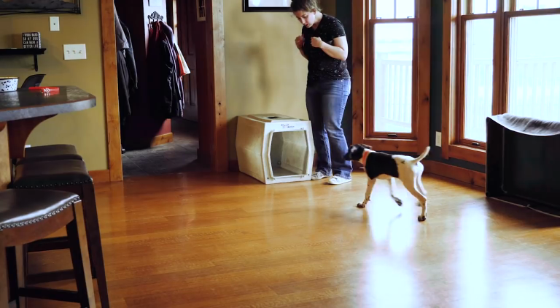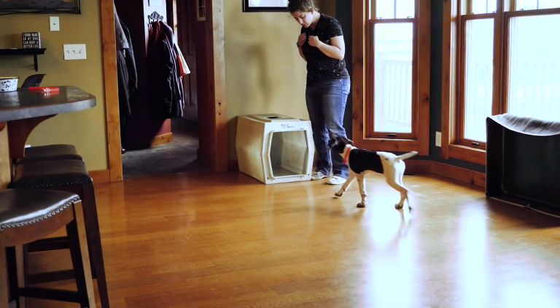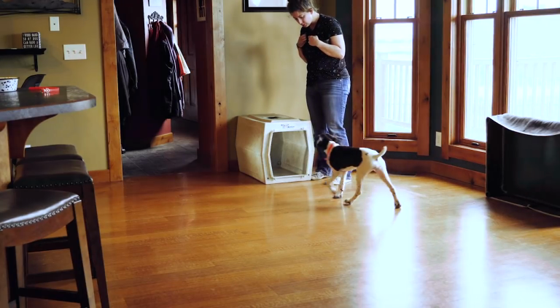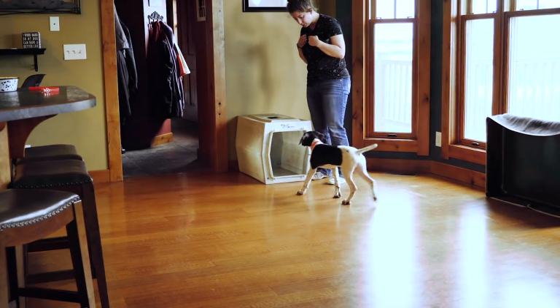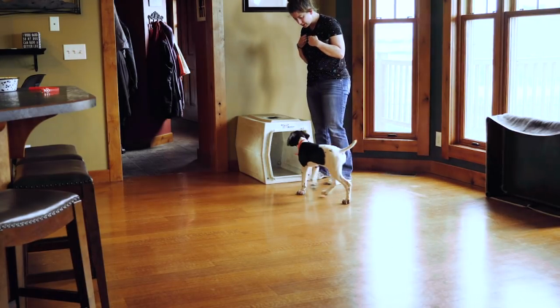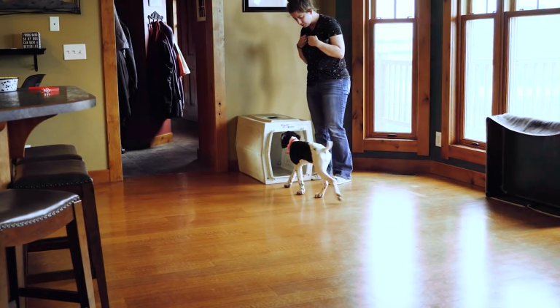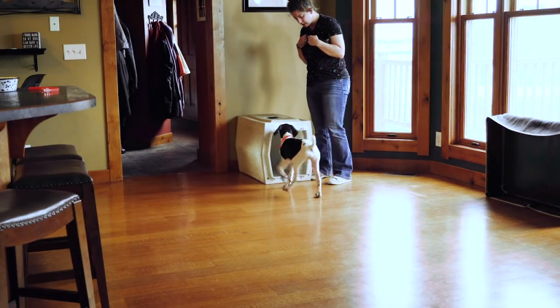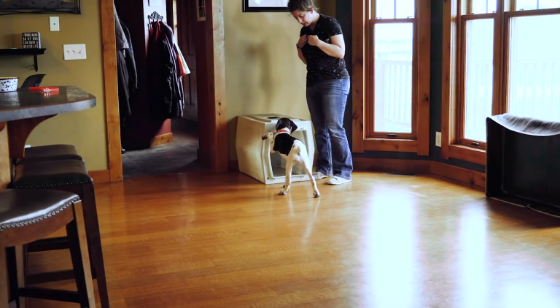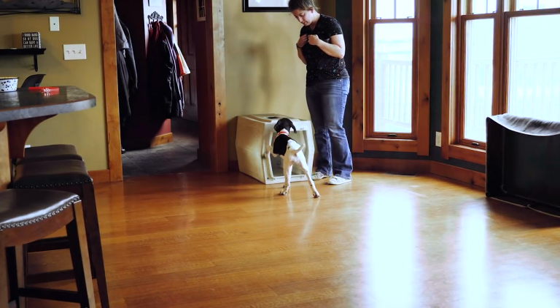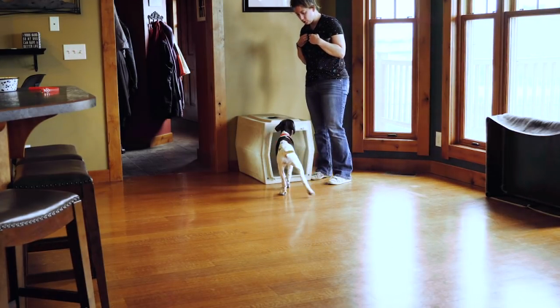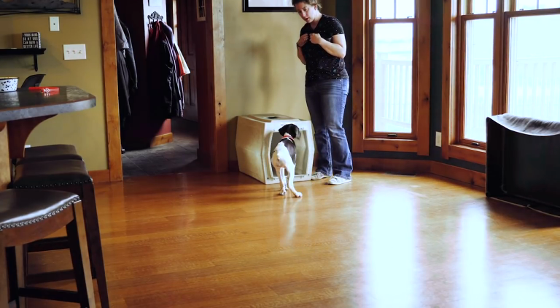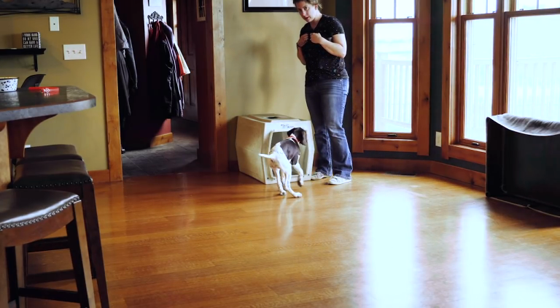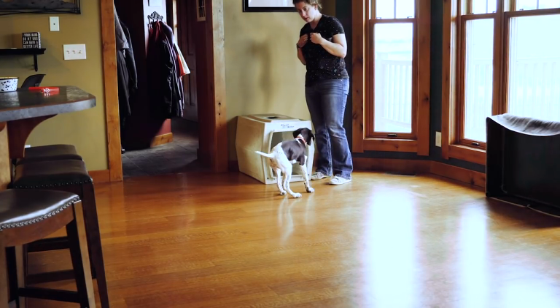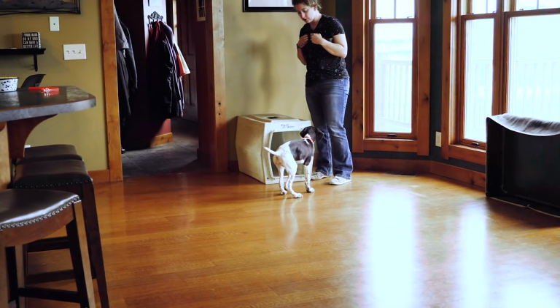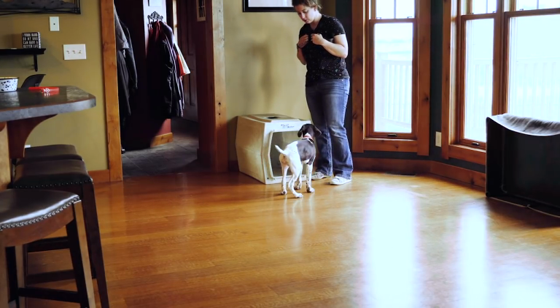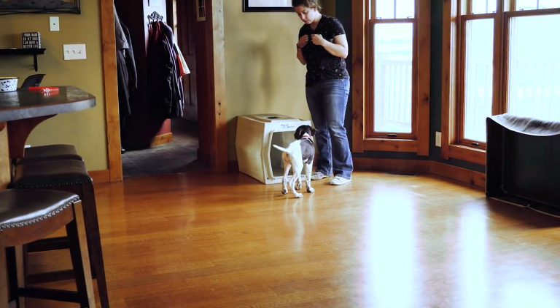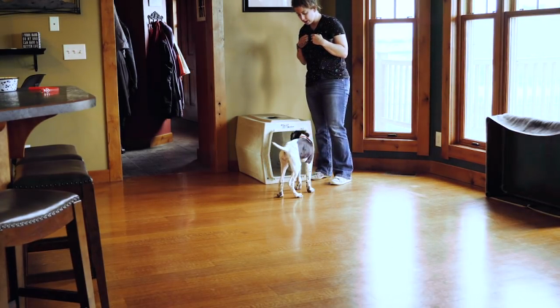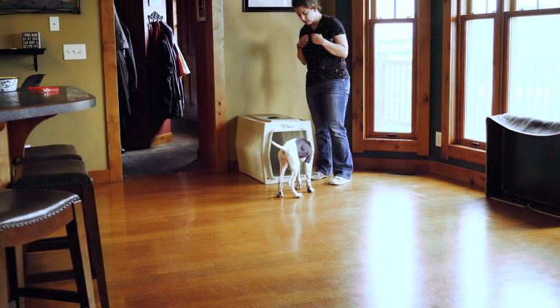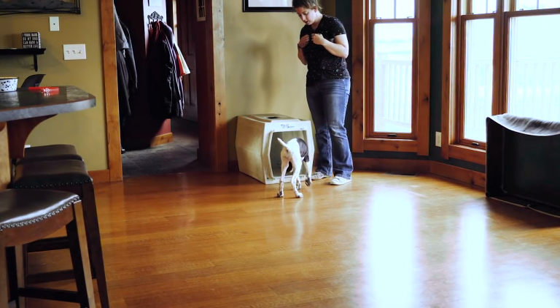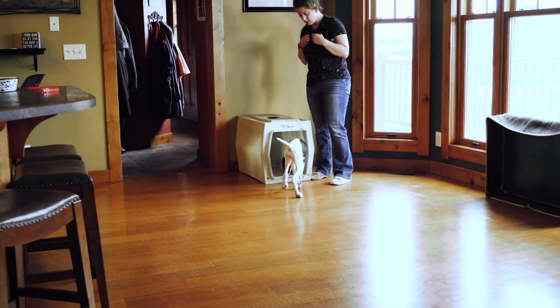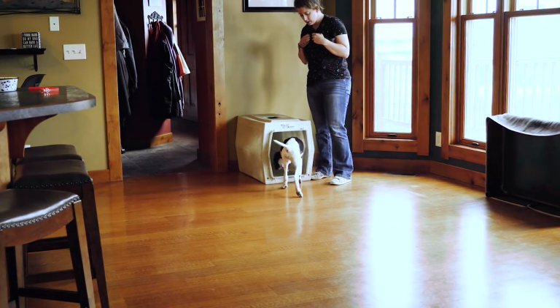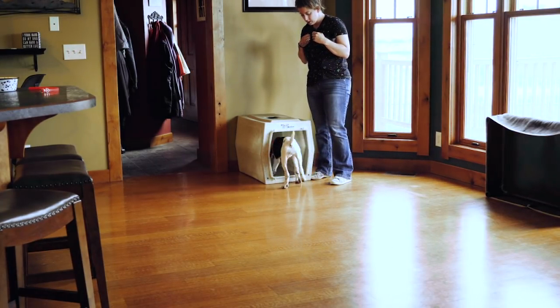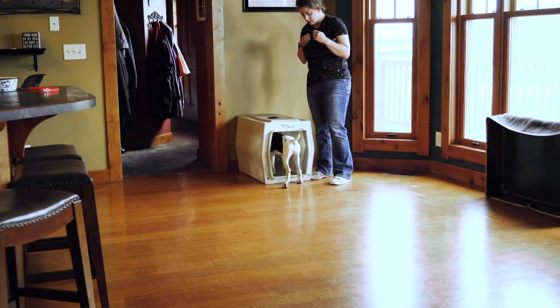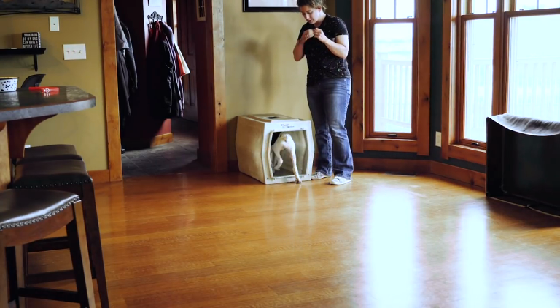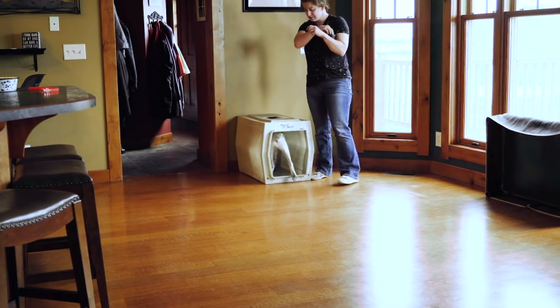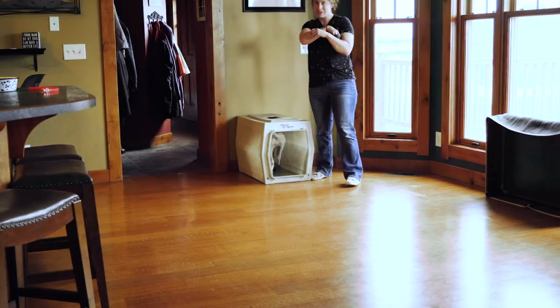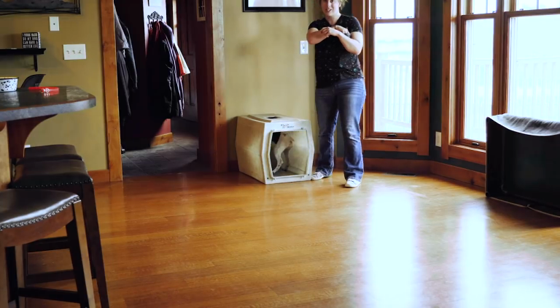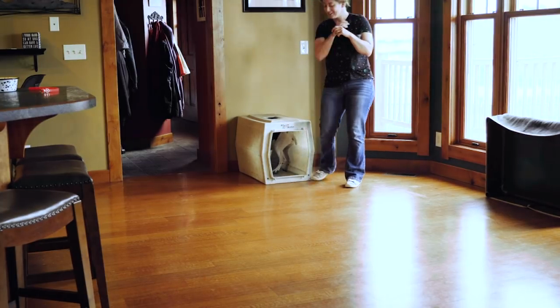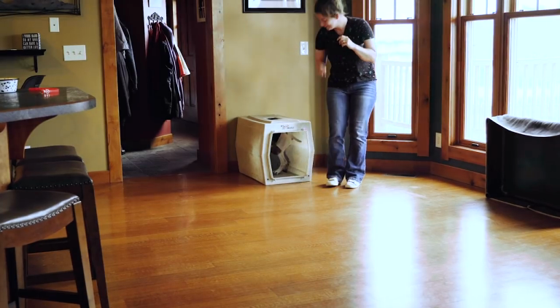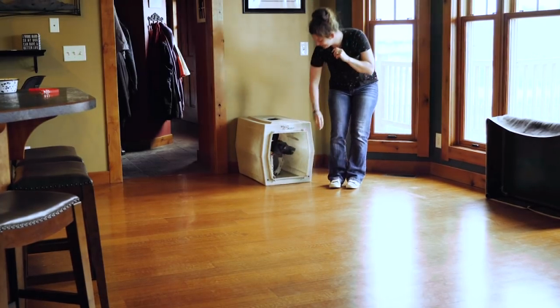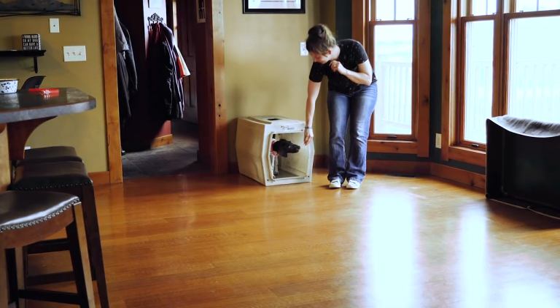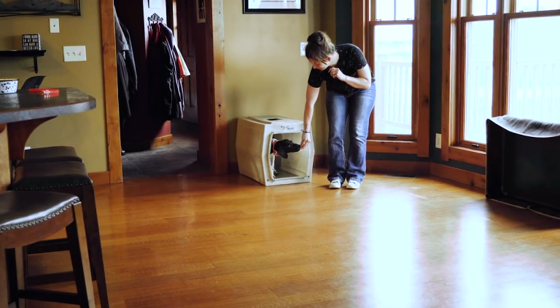We're going to see if she thinks about going in there on her own again. And she did! Good girl!